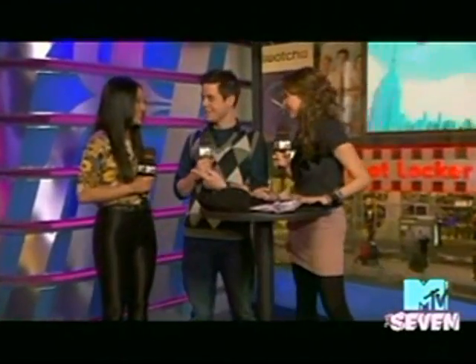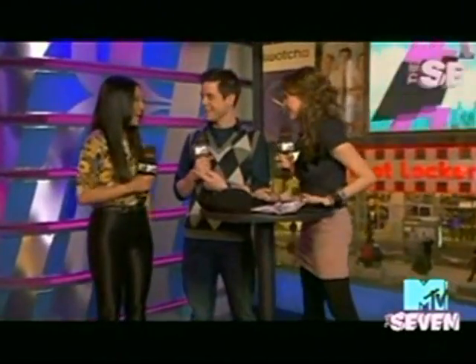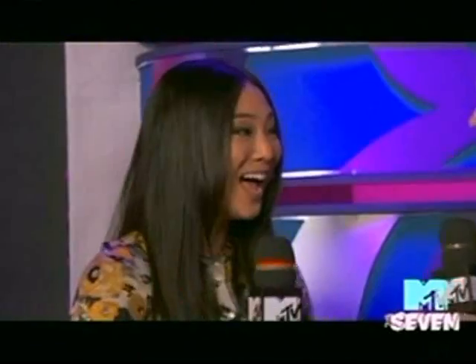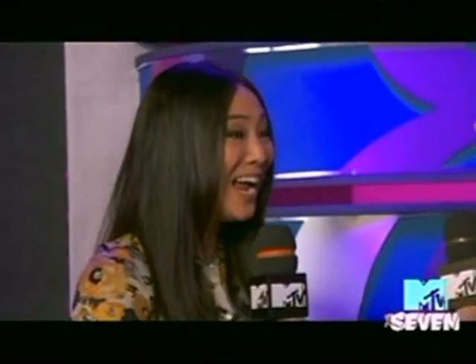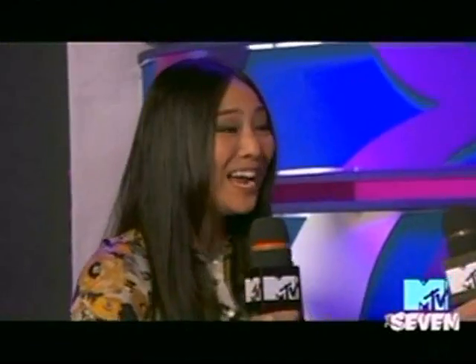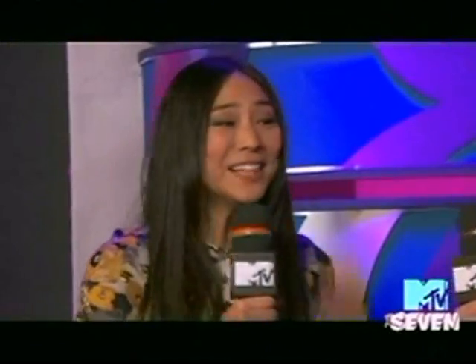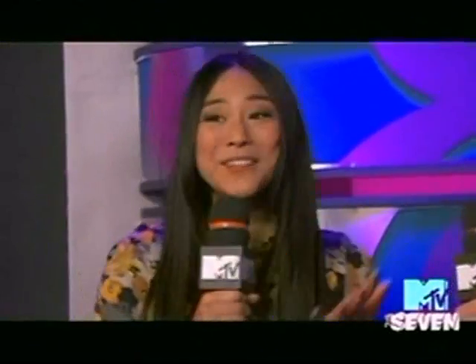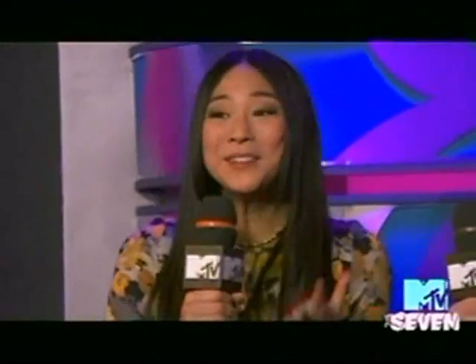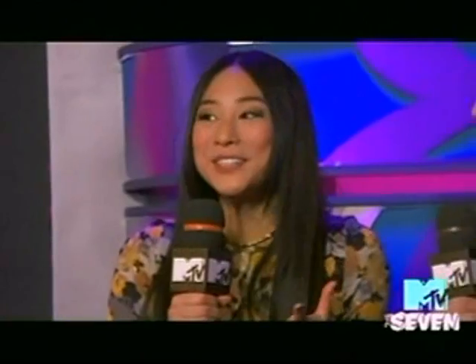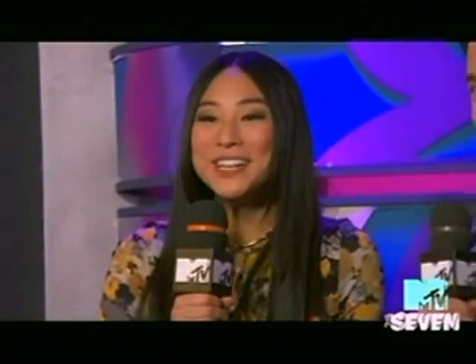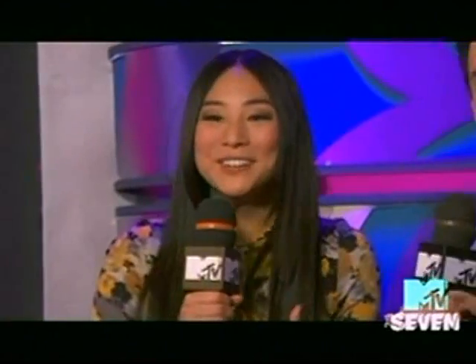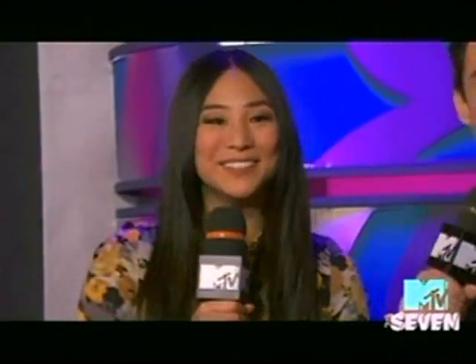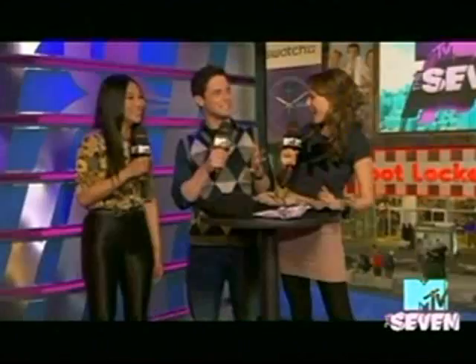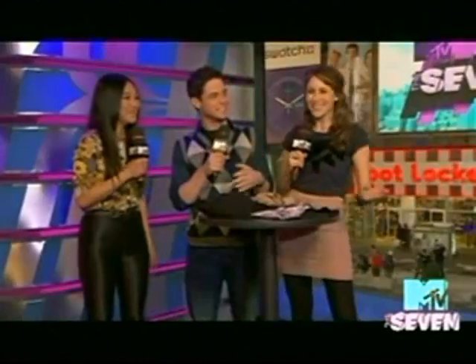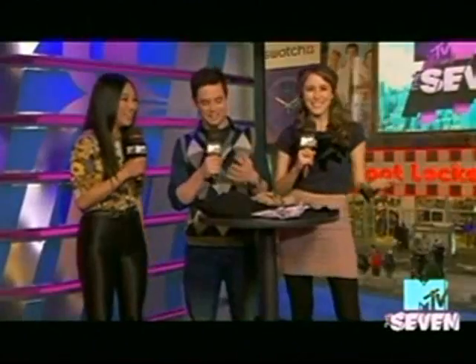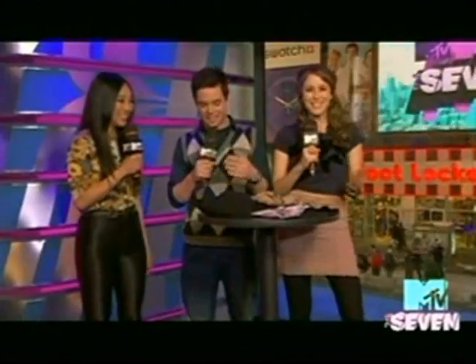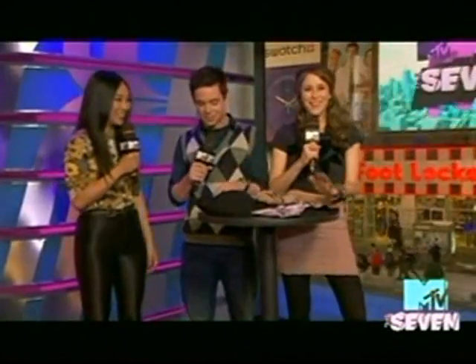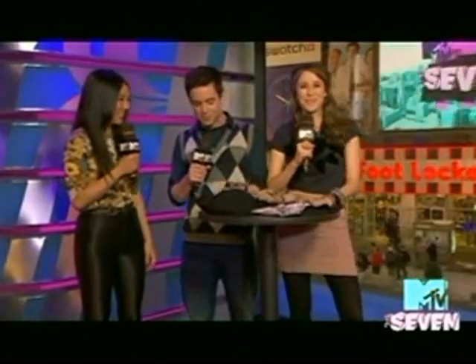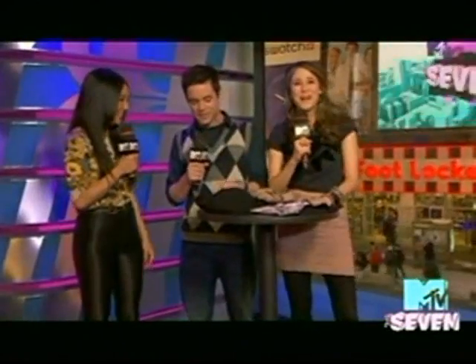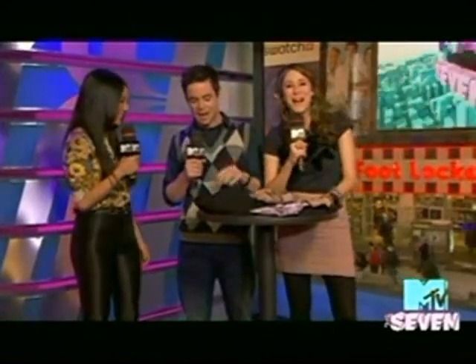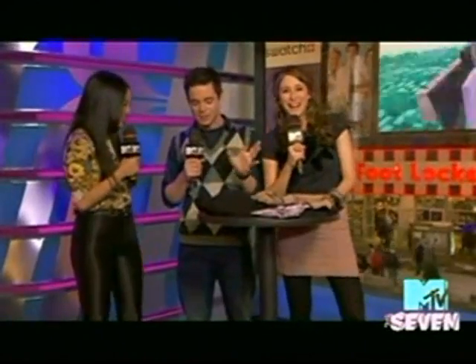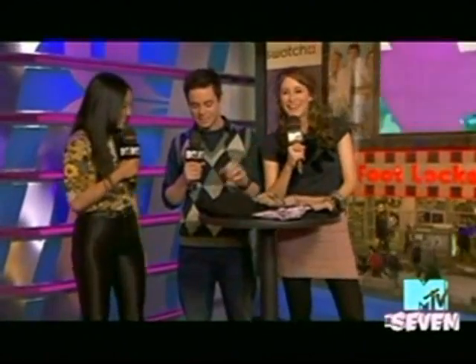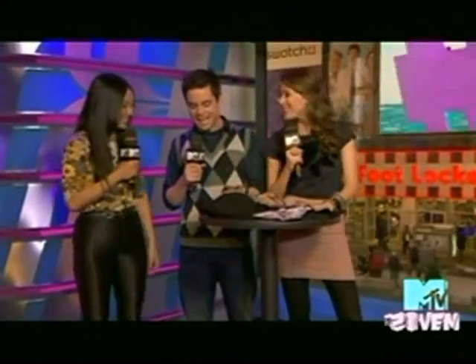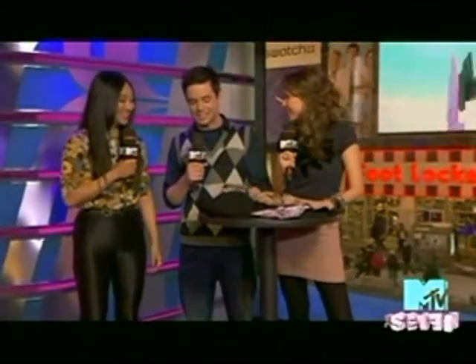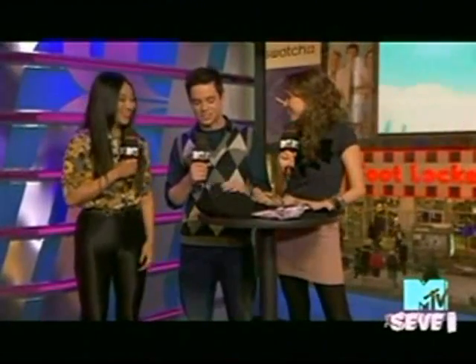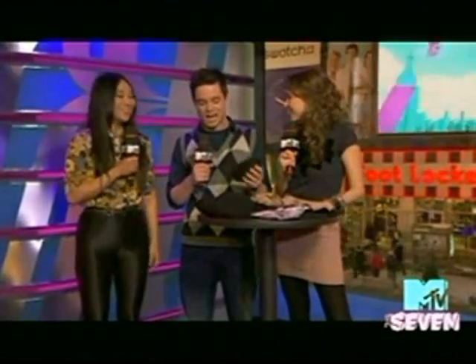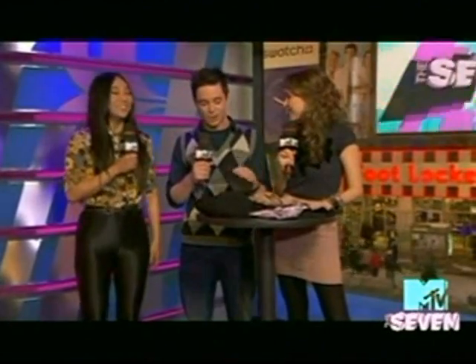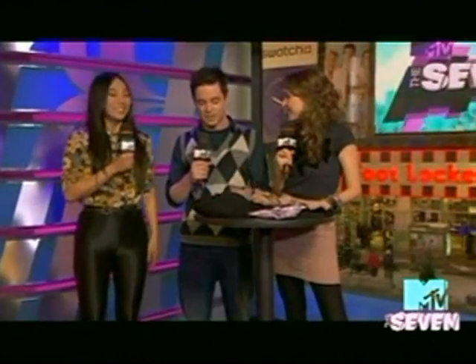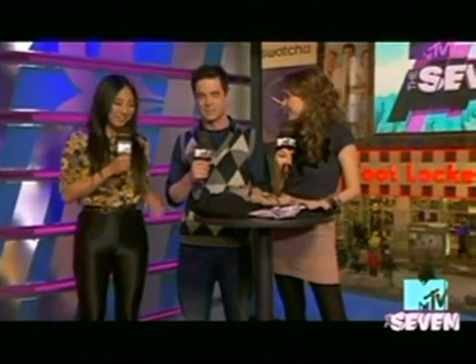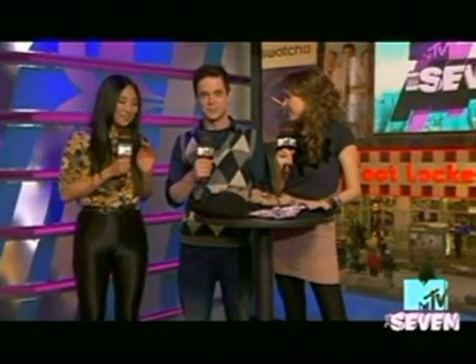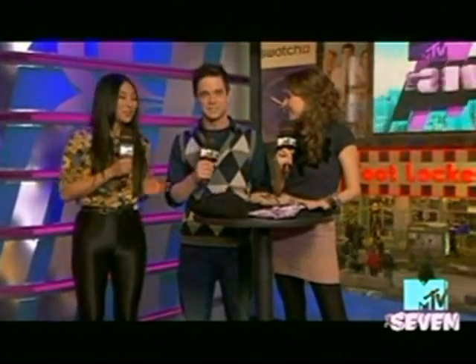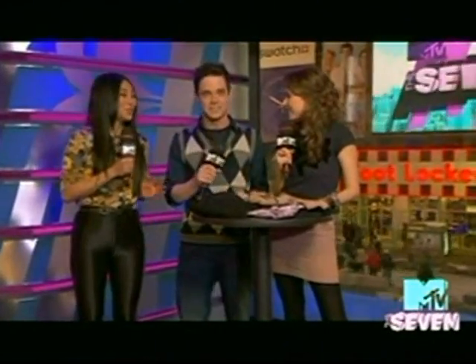Greta, thanks so much for joining us. I love the new studio — it's amazing. Thank you so much for being here. I'm going to try not to act like a child while we're talking about some of these things.